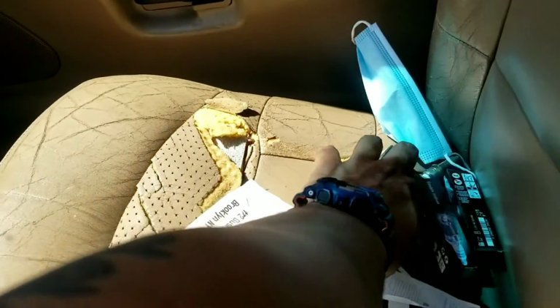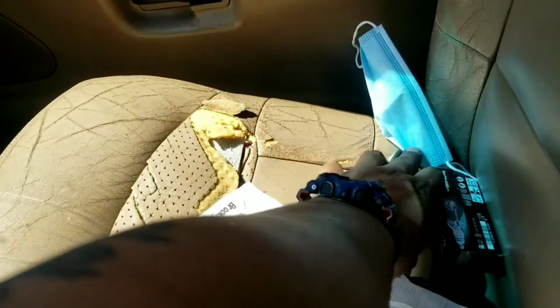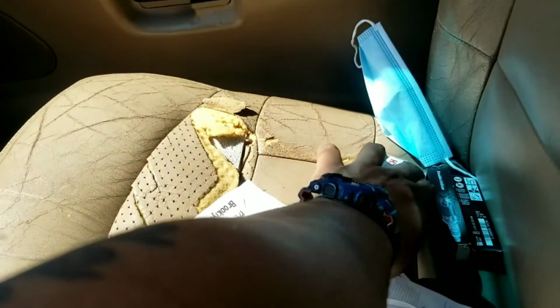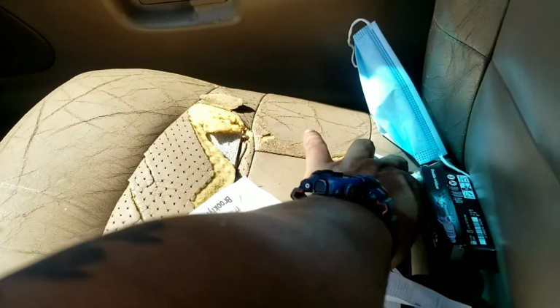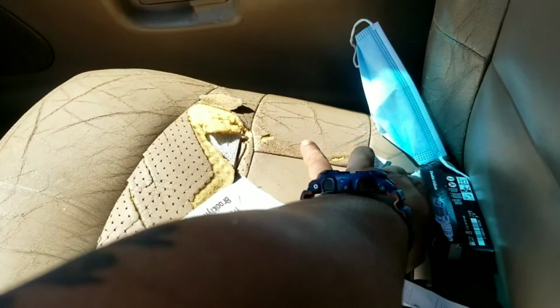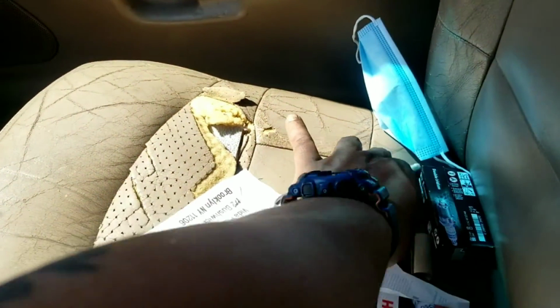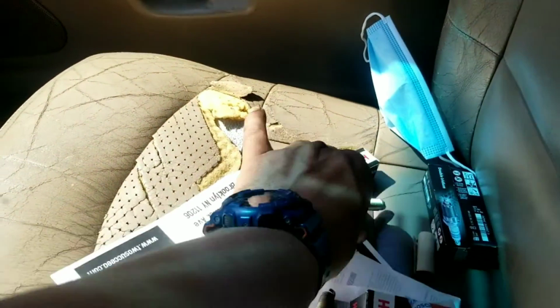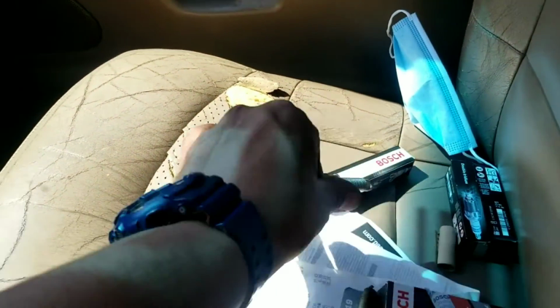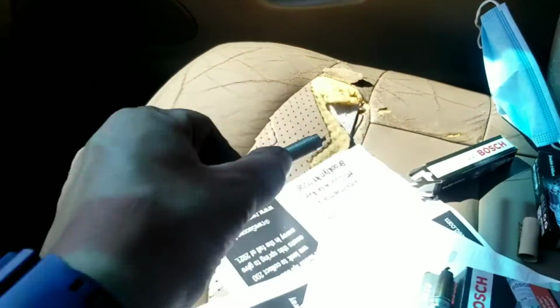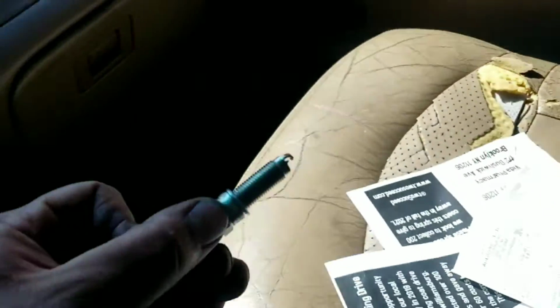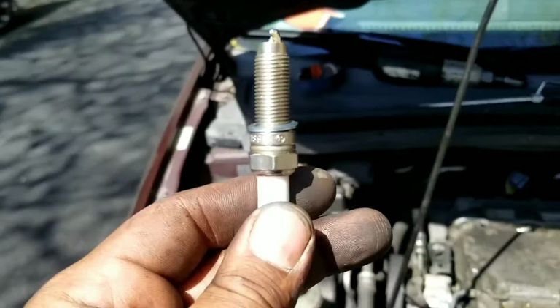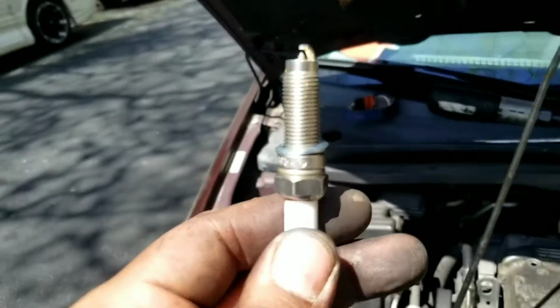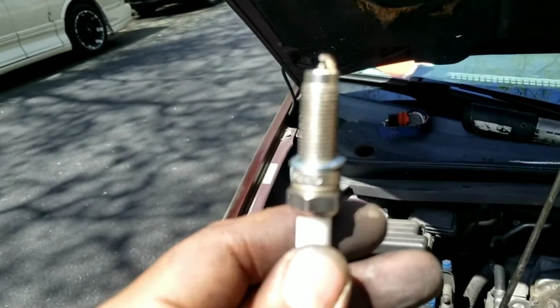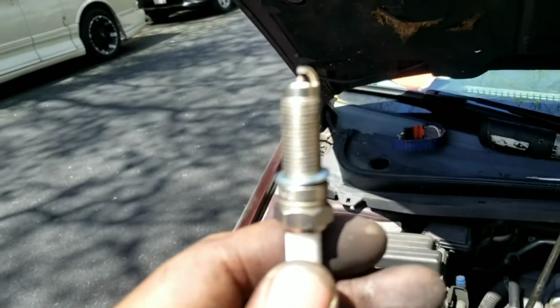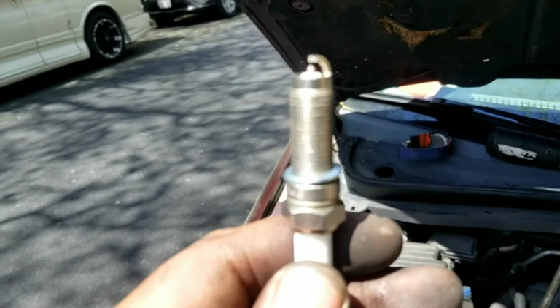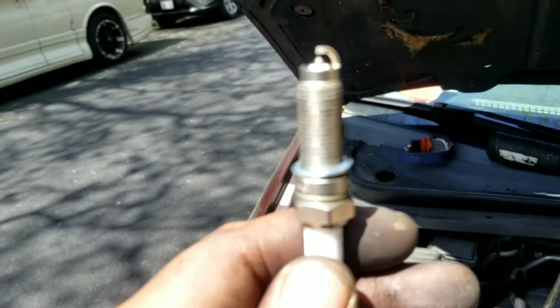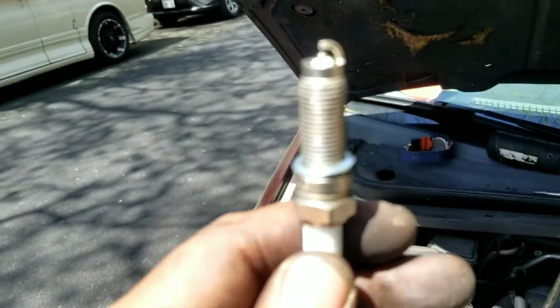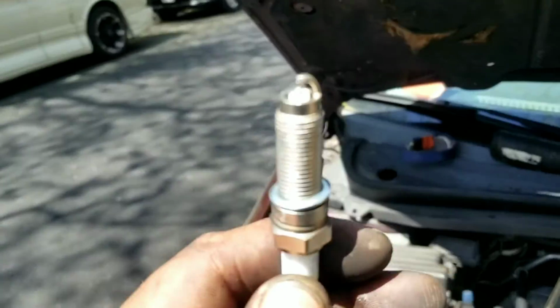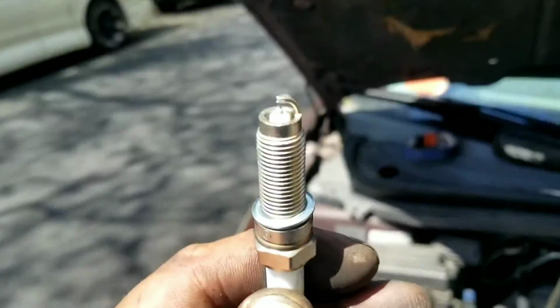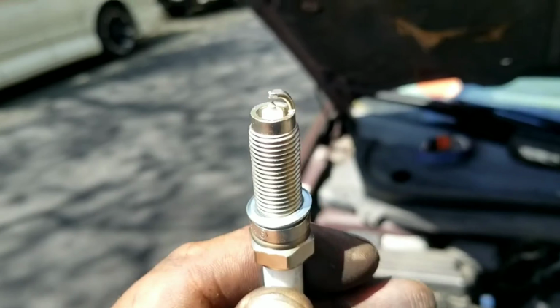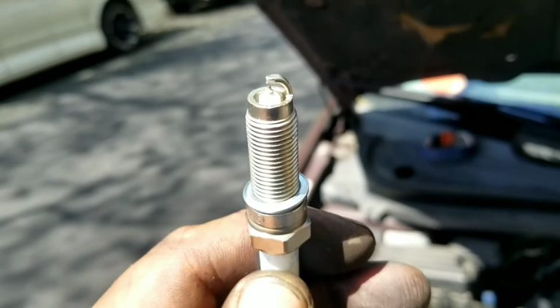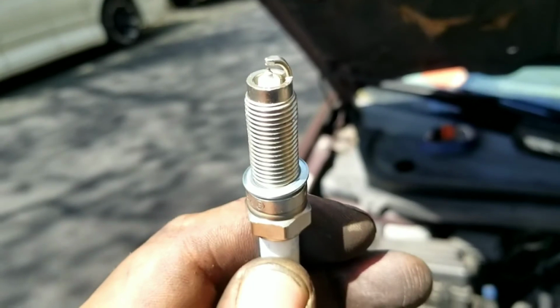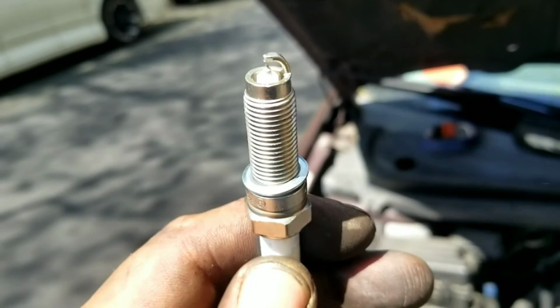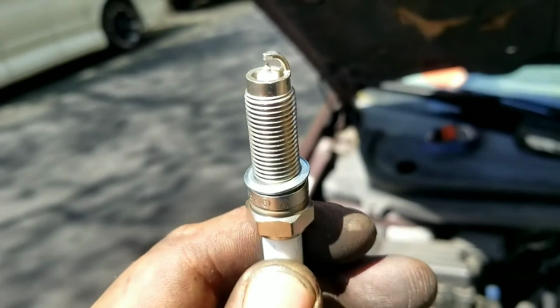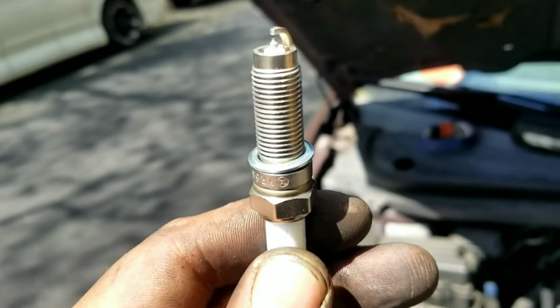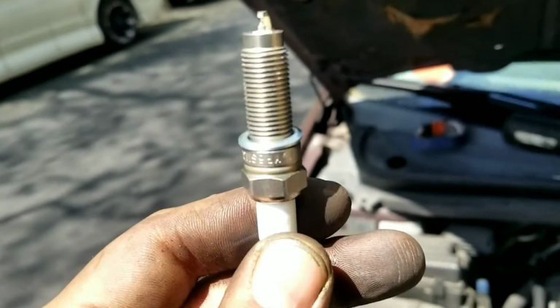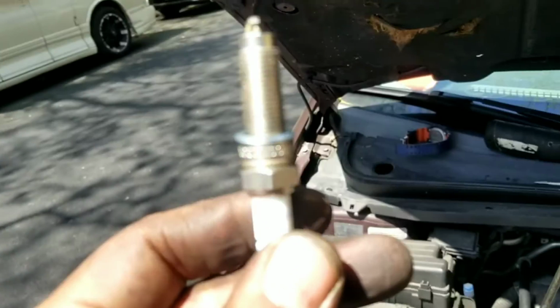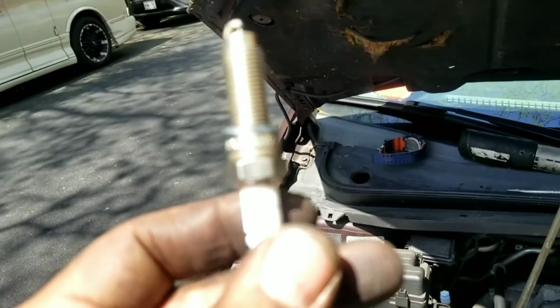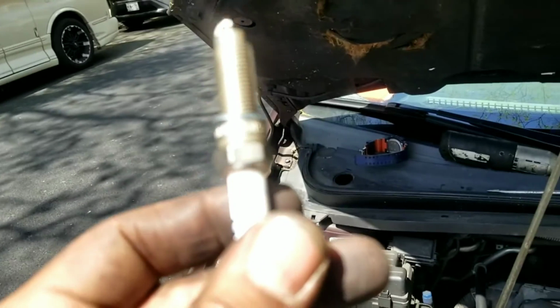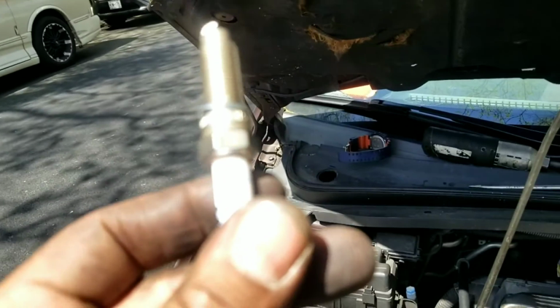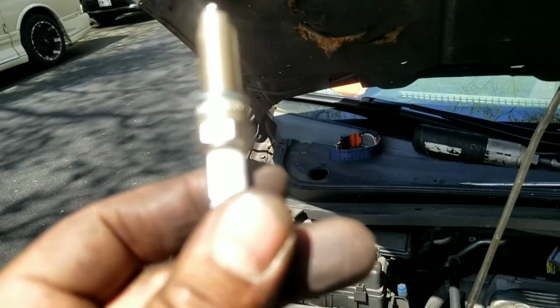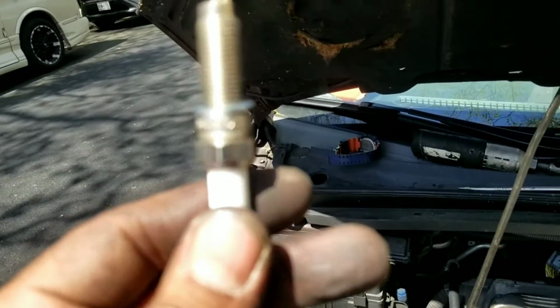Let me show you a brand new one — there's a nice clean spark plug right there for comparison.